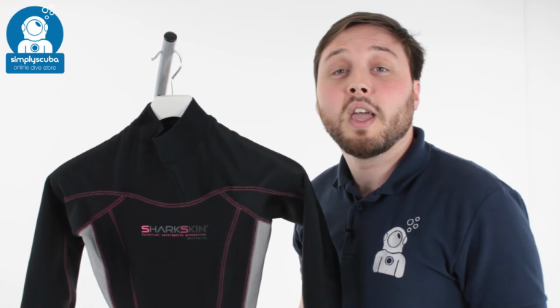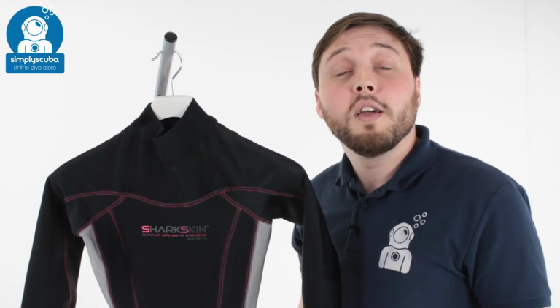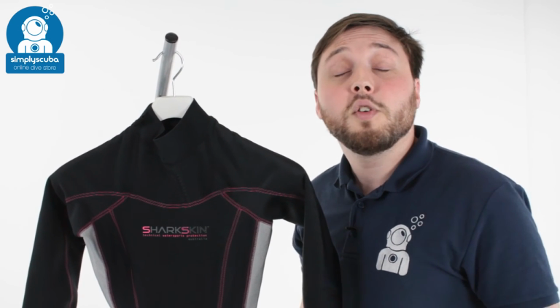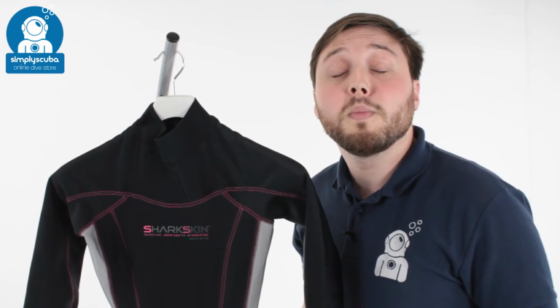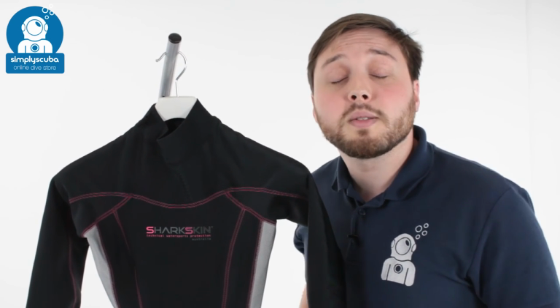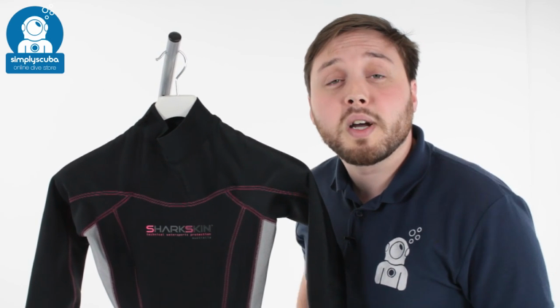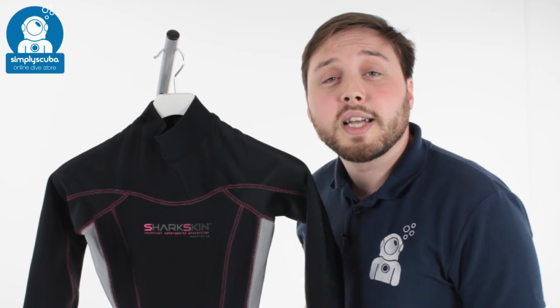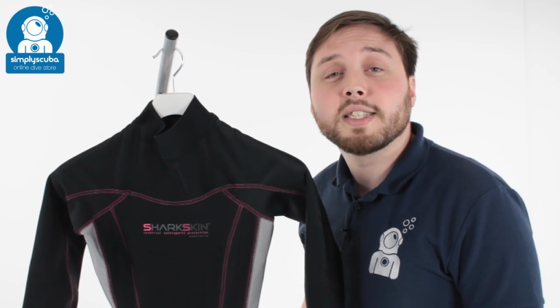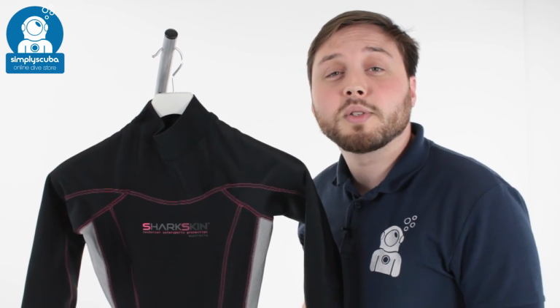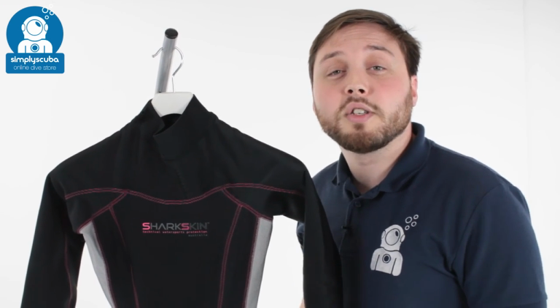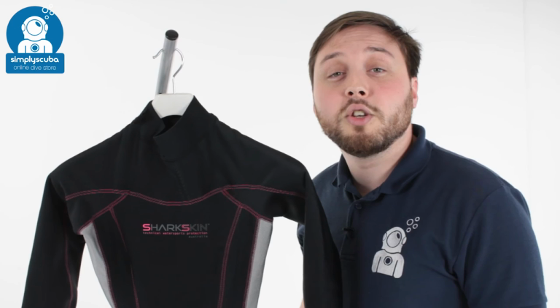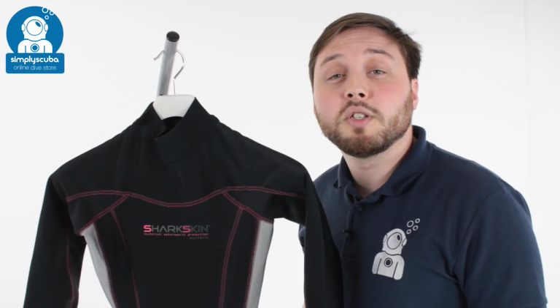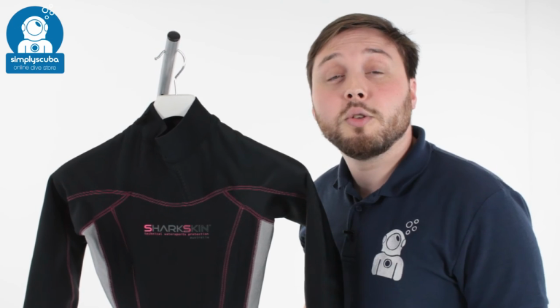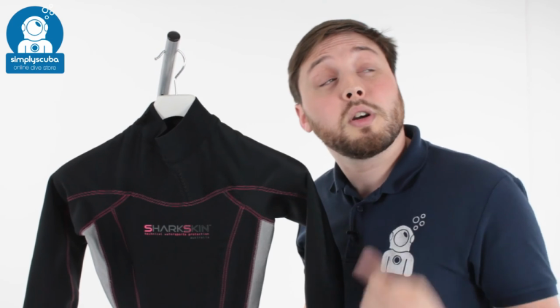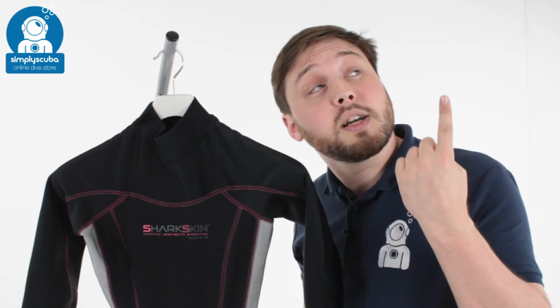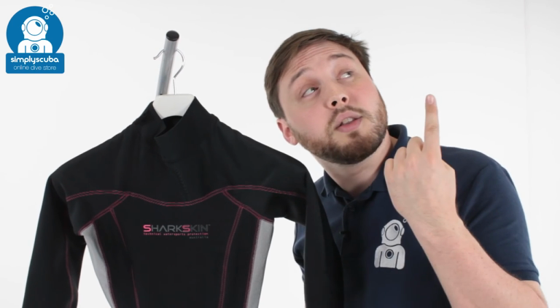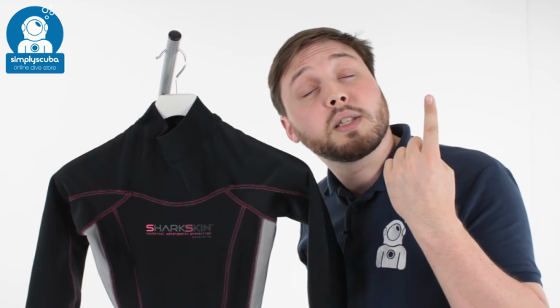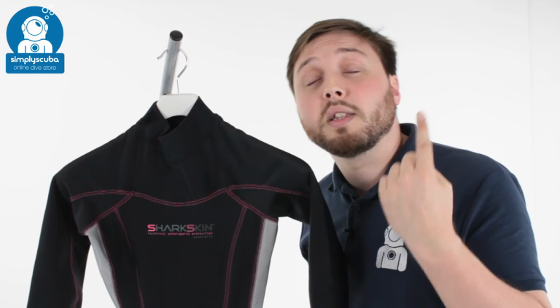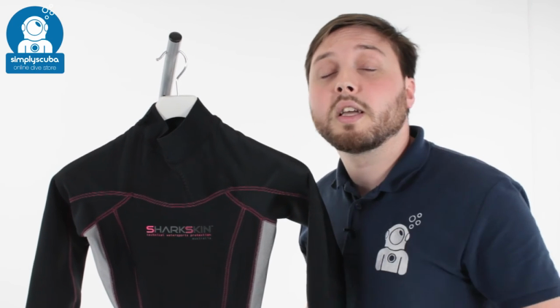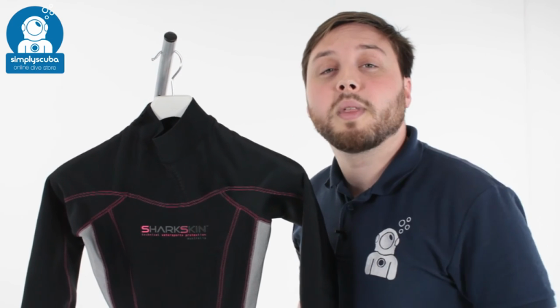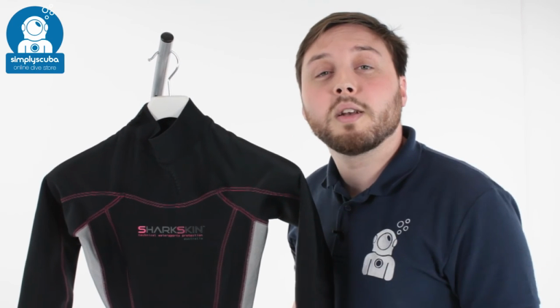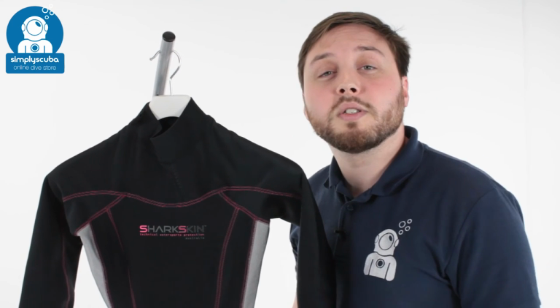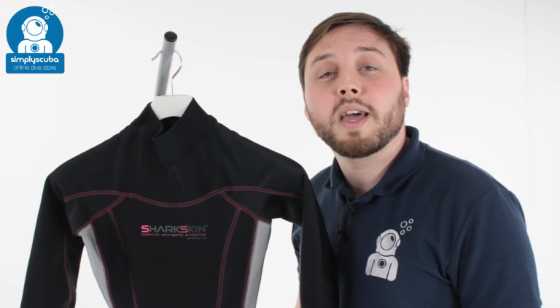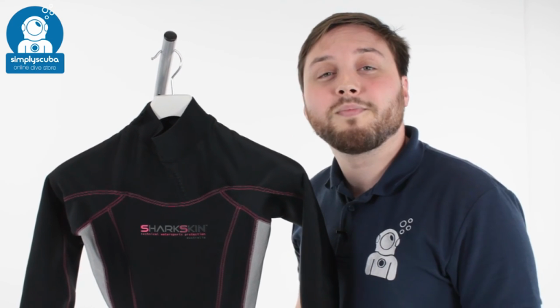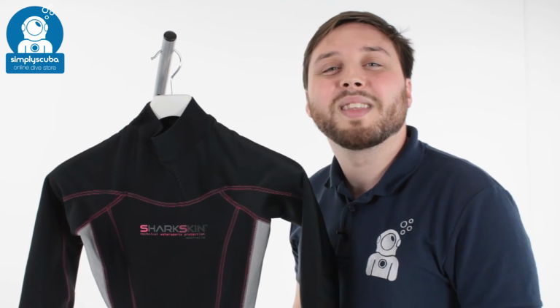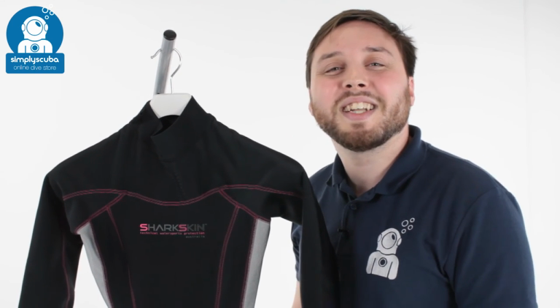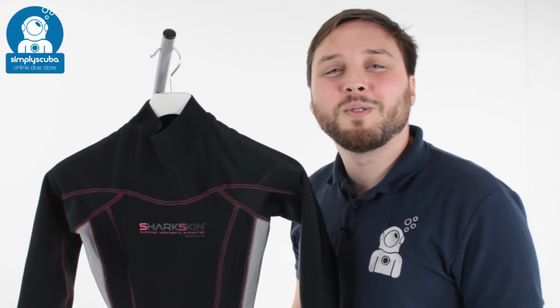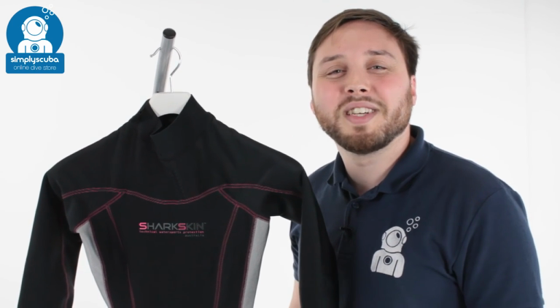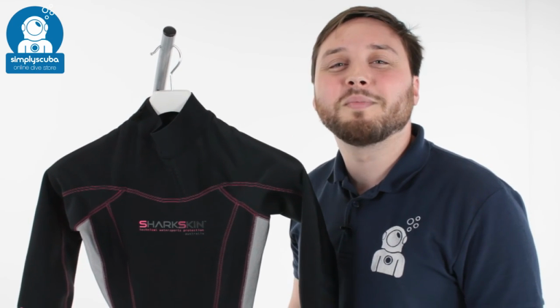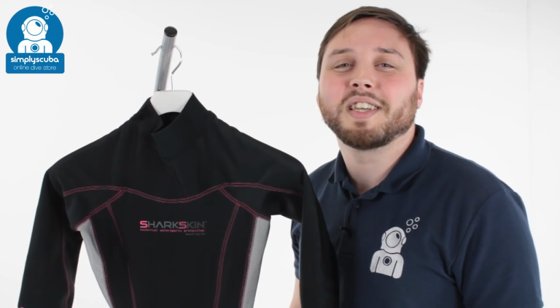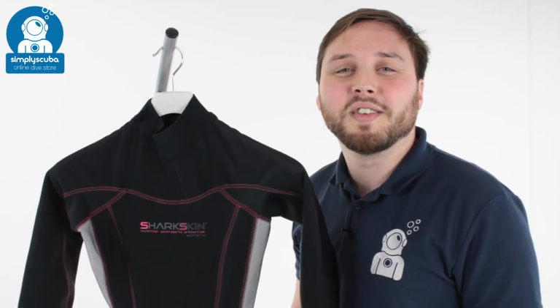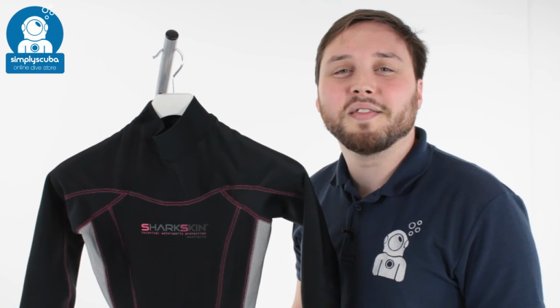If you missed my latest episode of Scuba Tube, you can click on the link to watch that. And as always, safe diving — I'll see you next time. Bye.